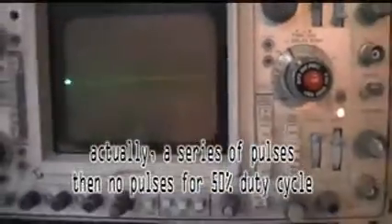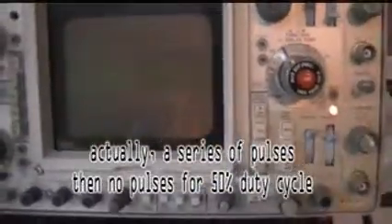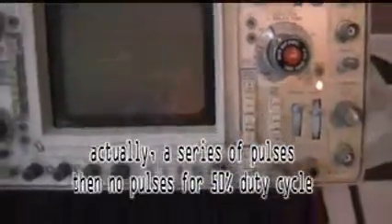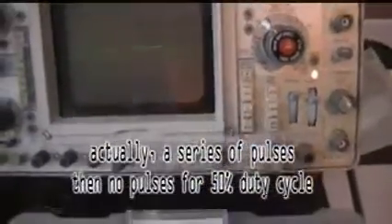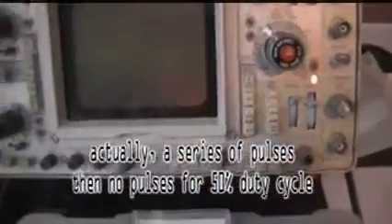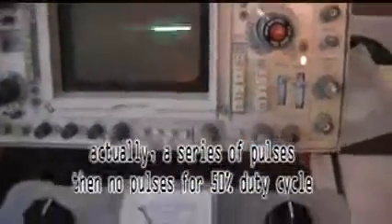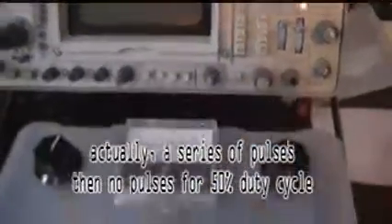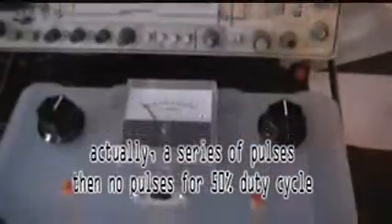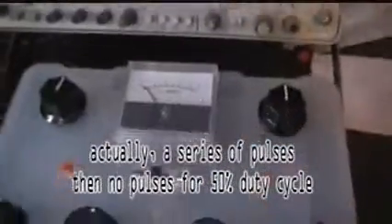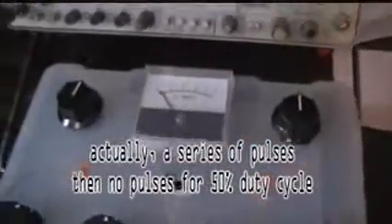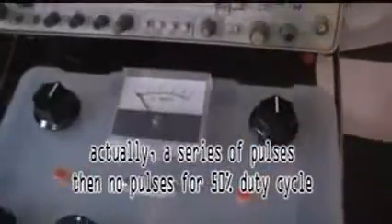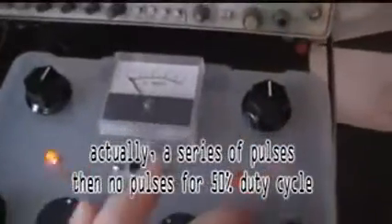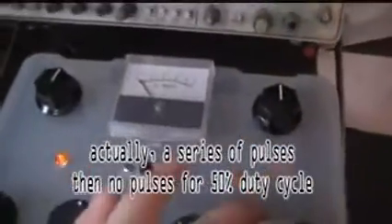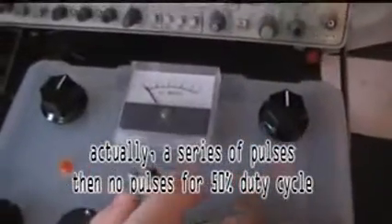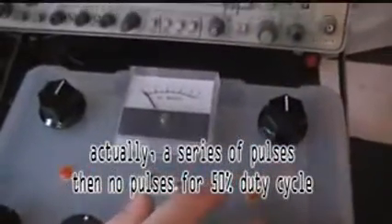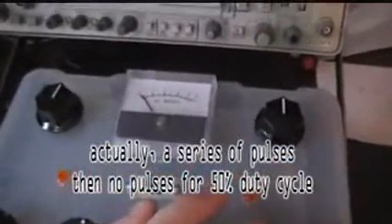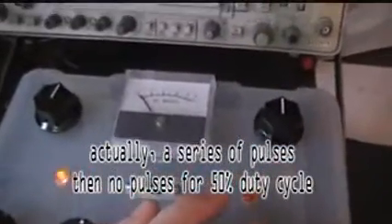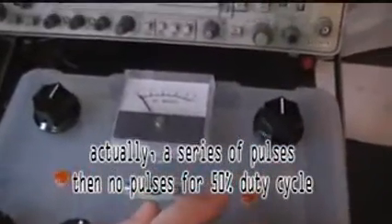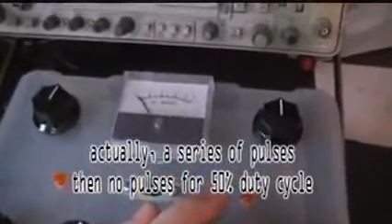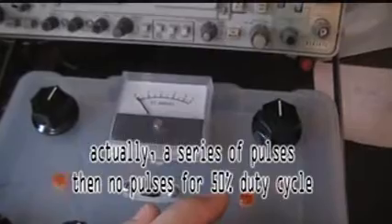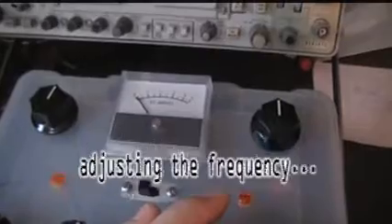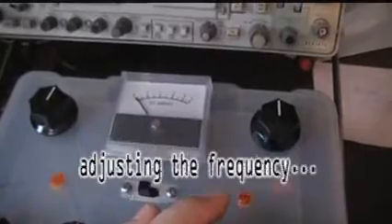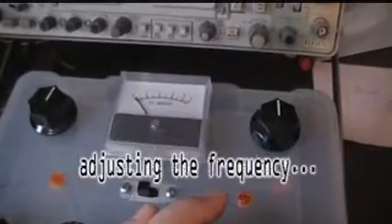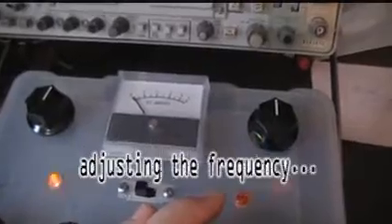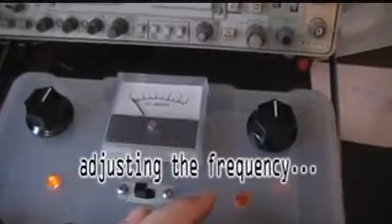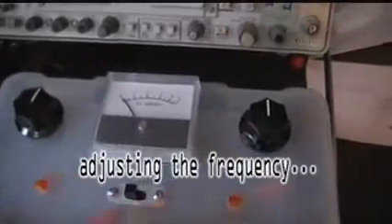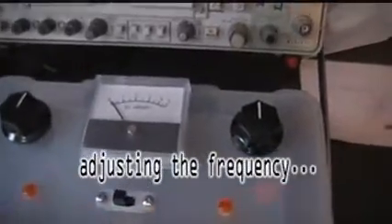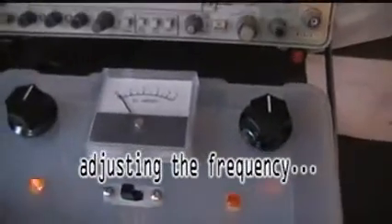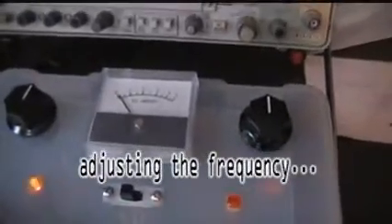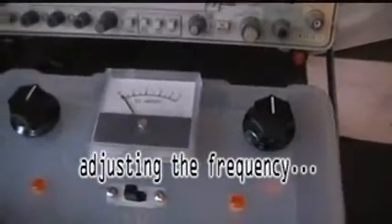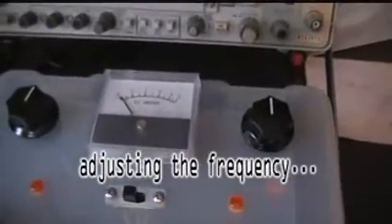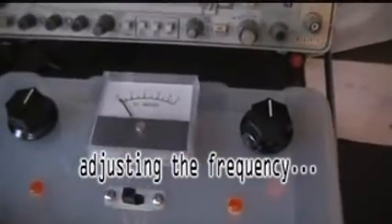Now watch this when I alter my timing. You hear that?